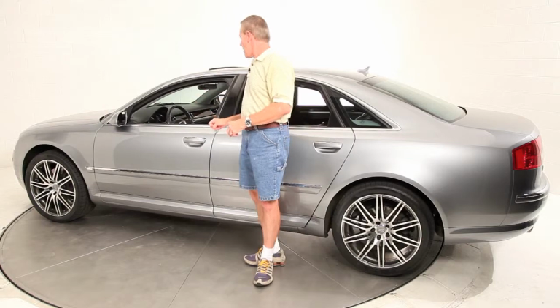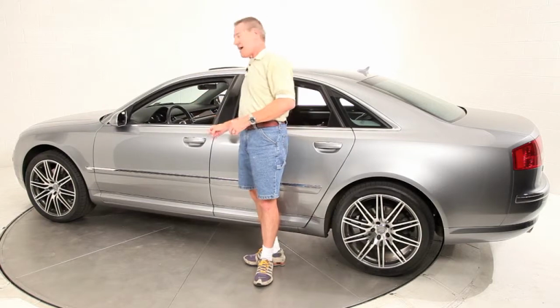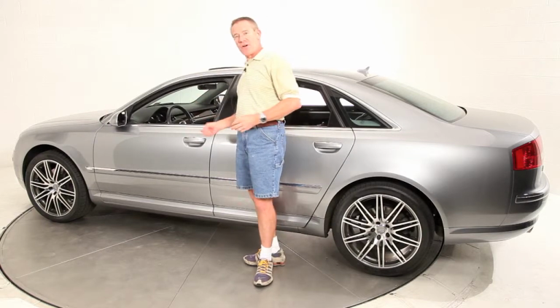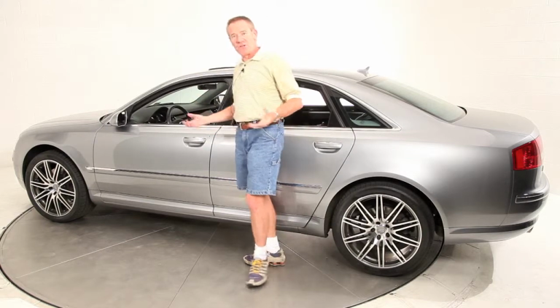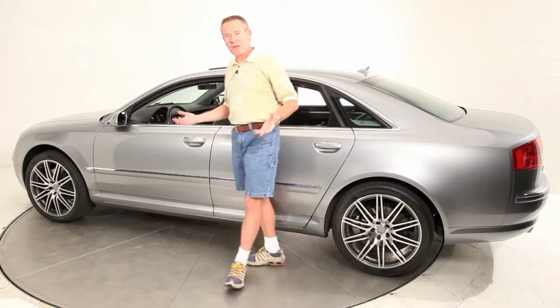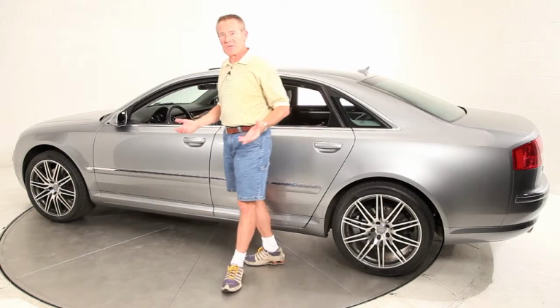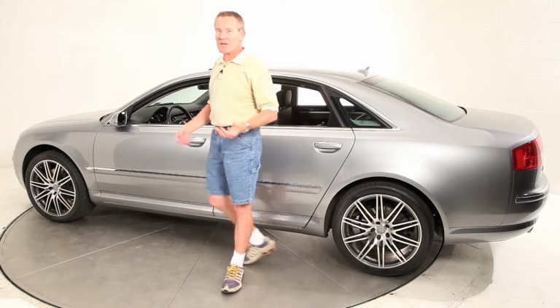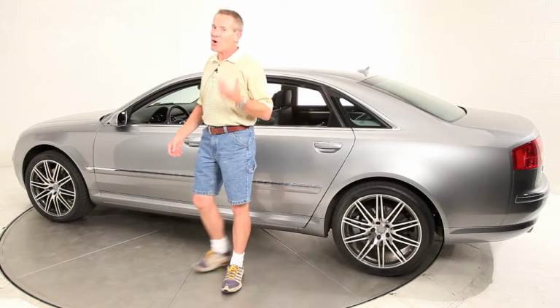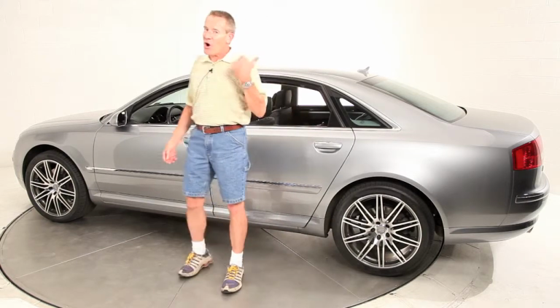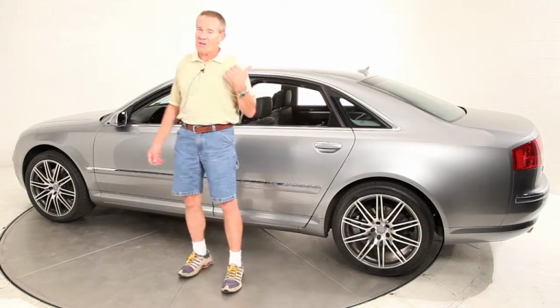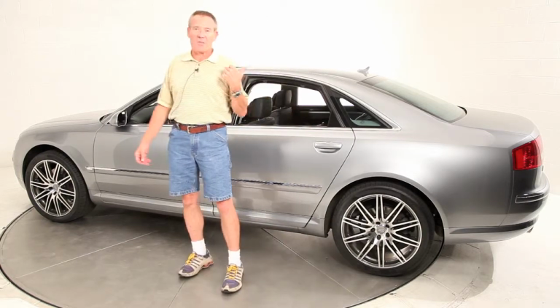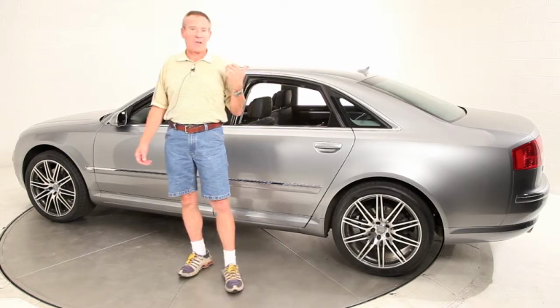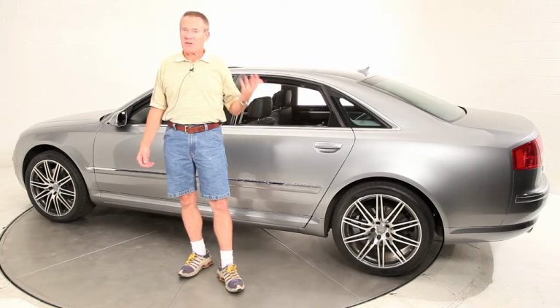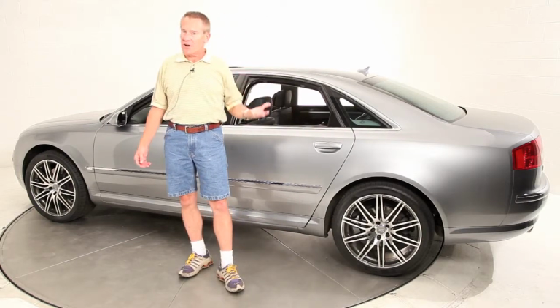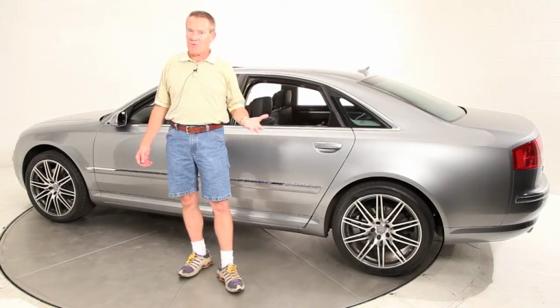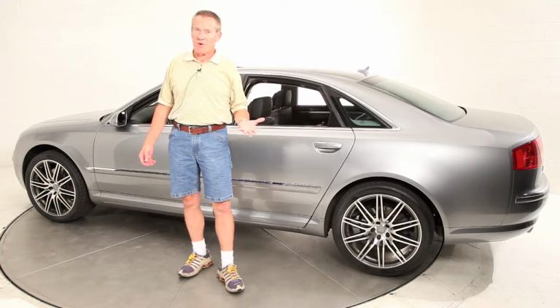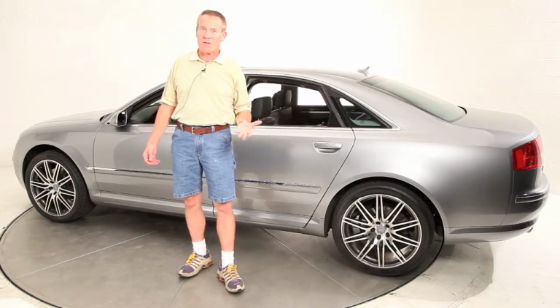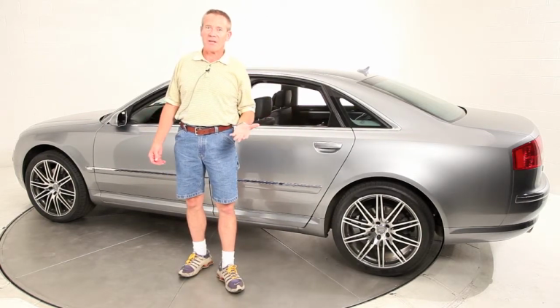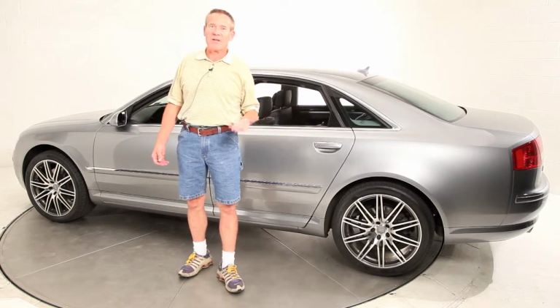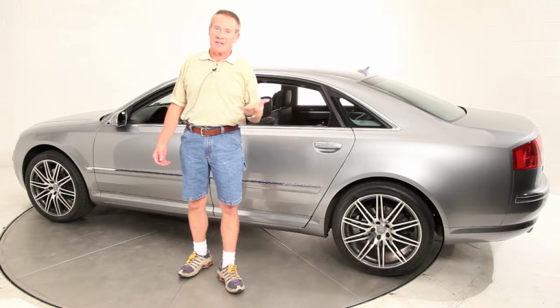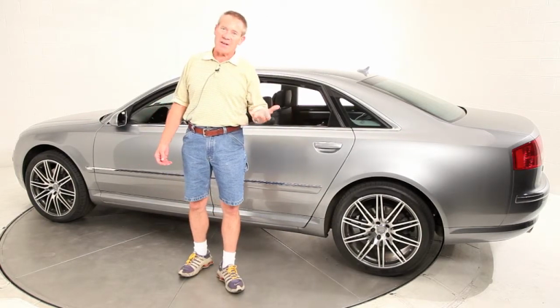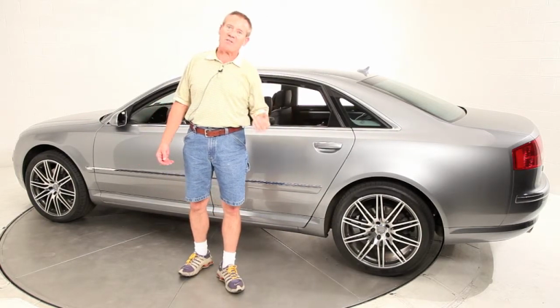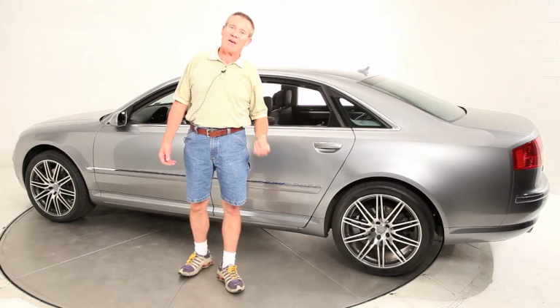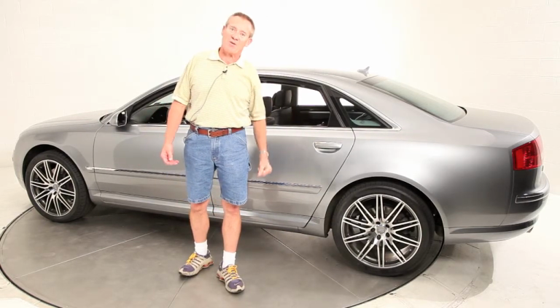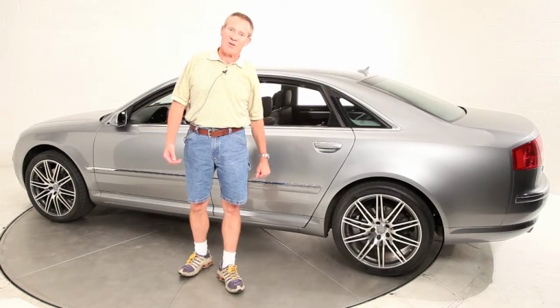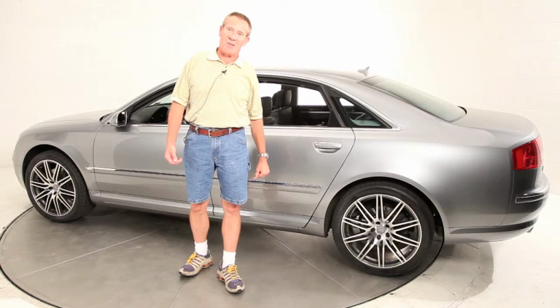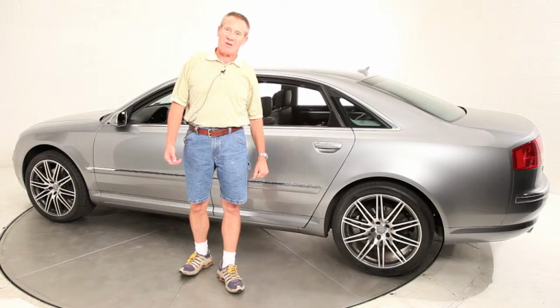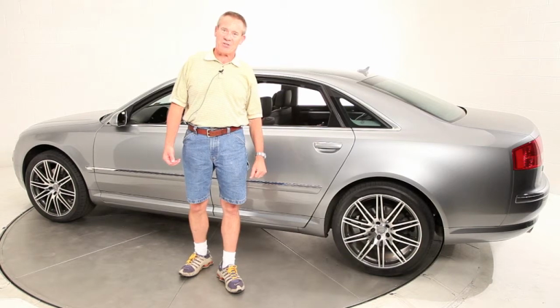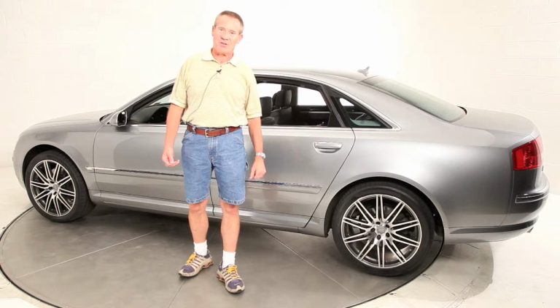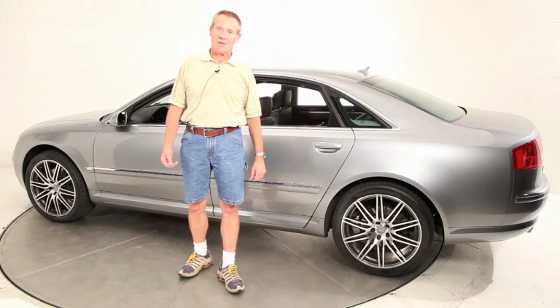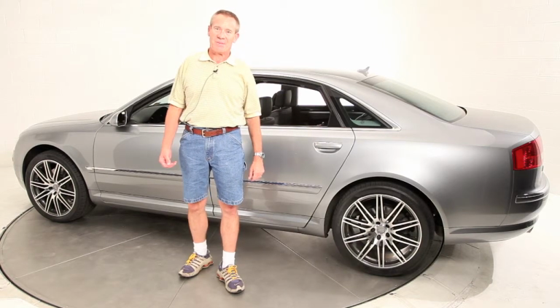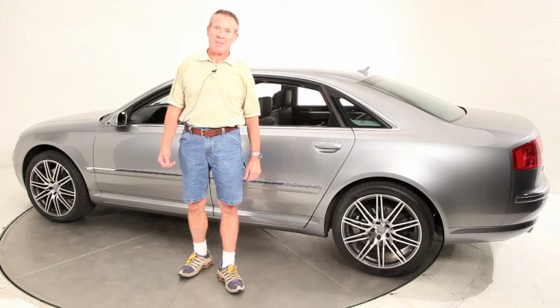I invite you to come see it. Call us — I'll be glad to talk to you personally. It's Ken Davis. Thank you for your time and attention. Bye bye.